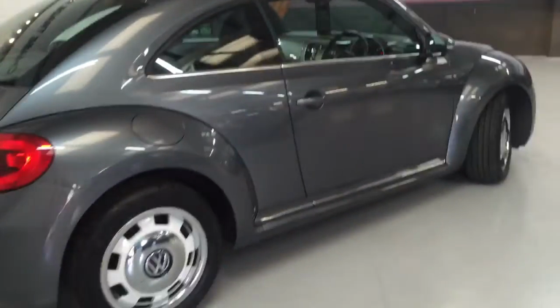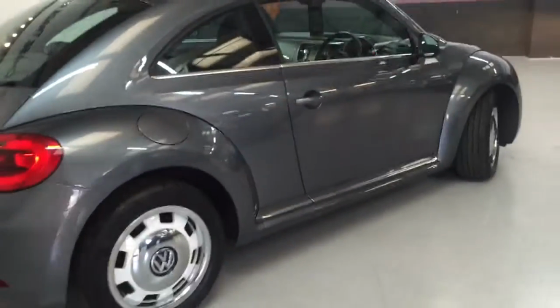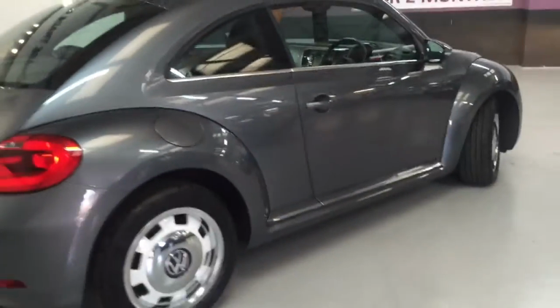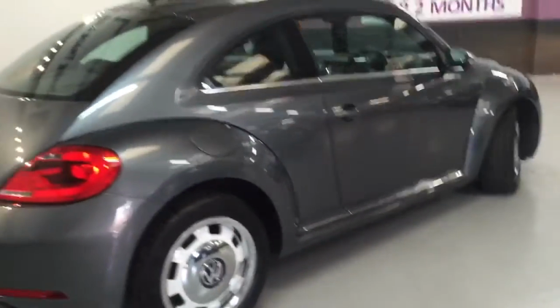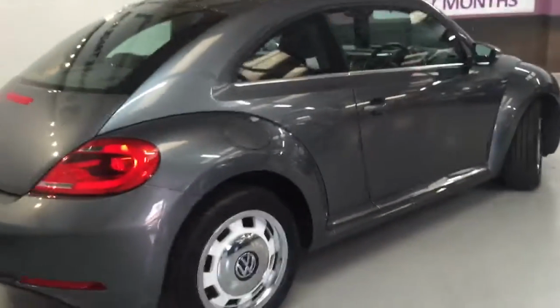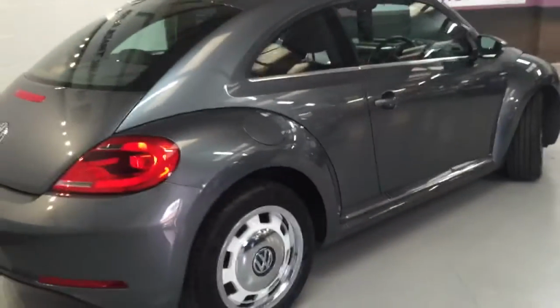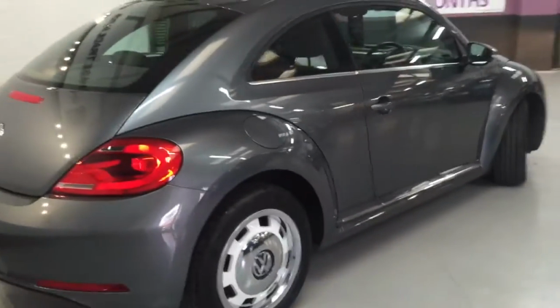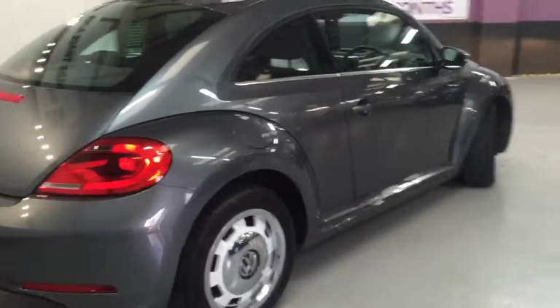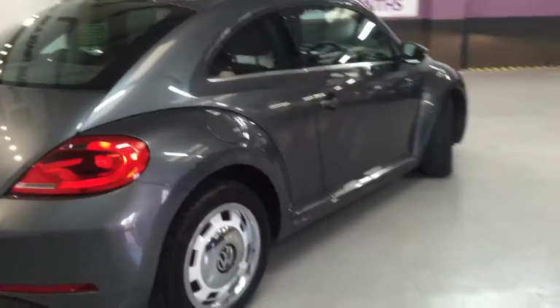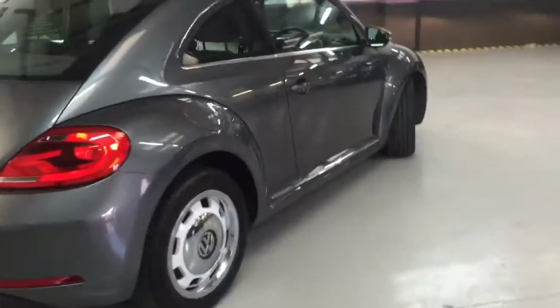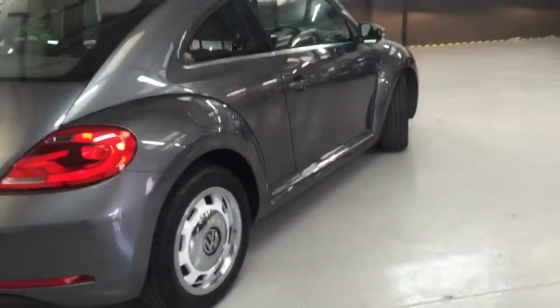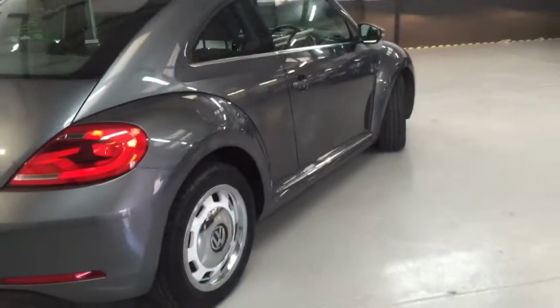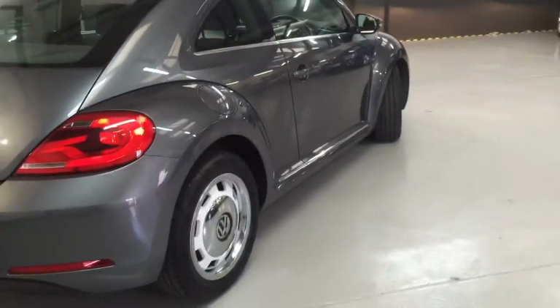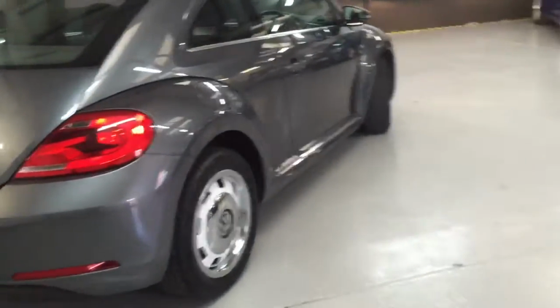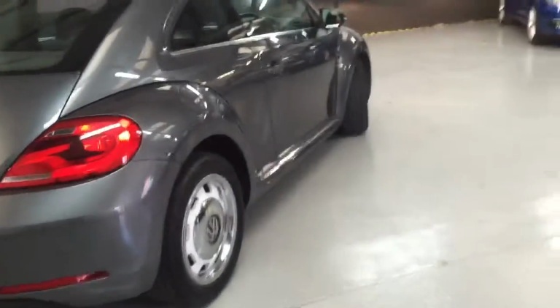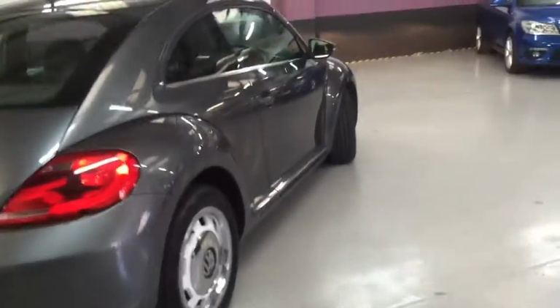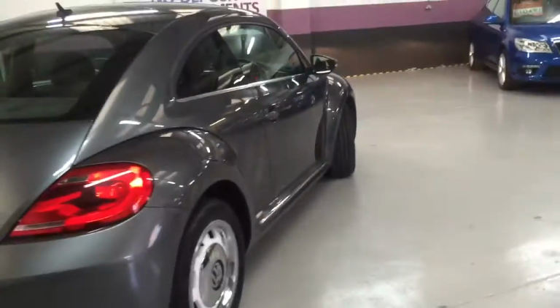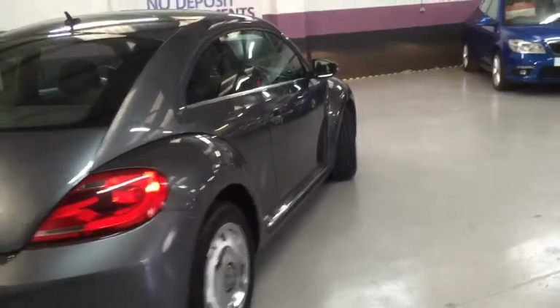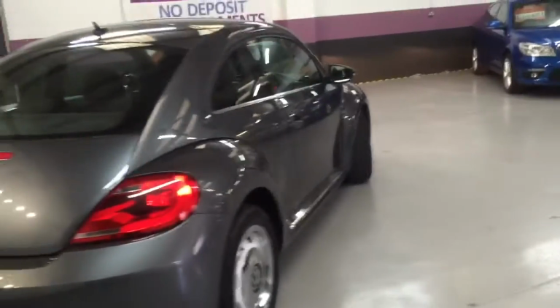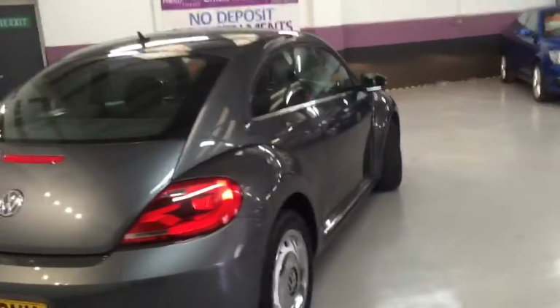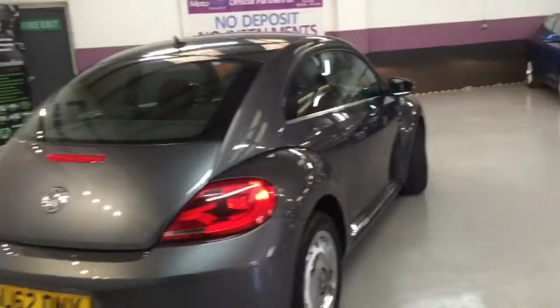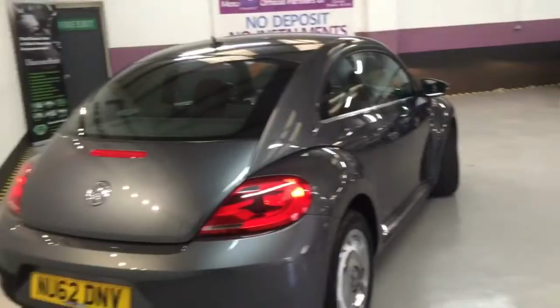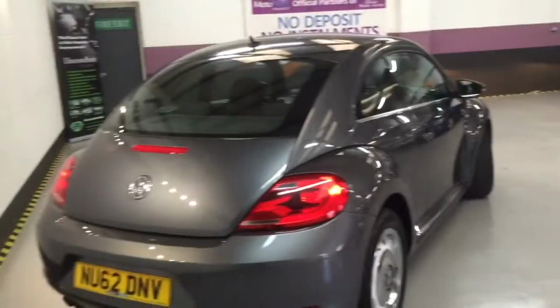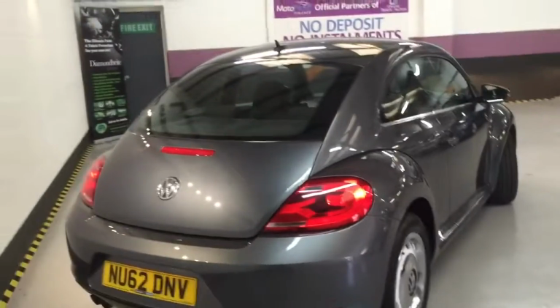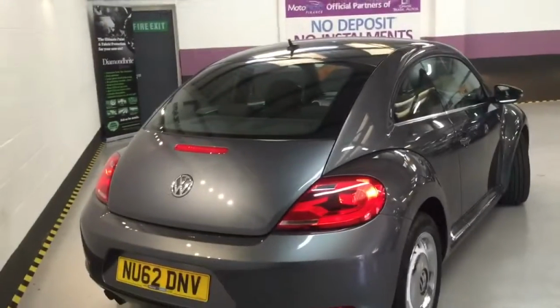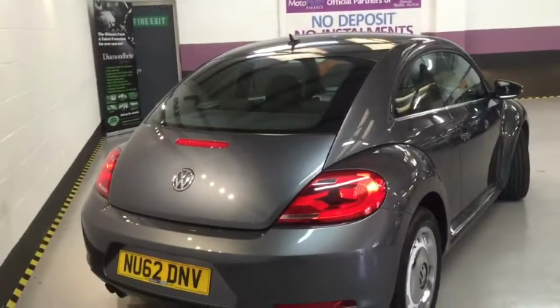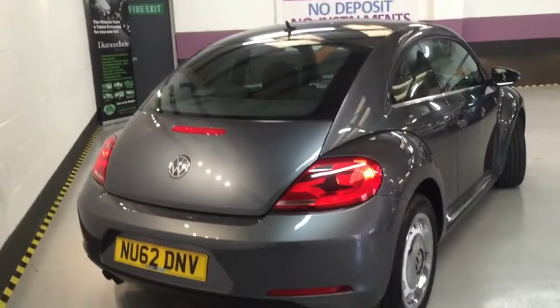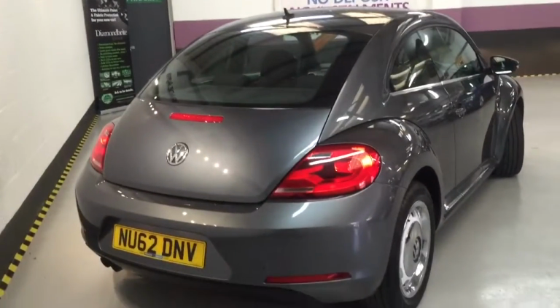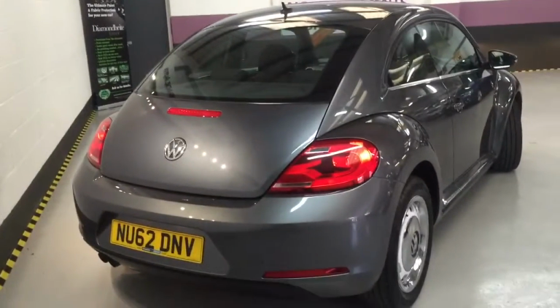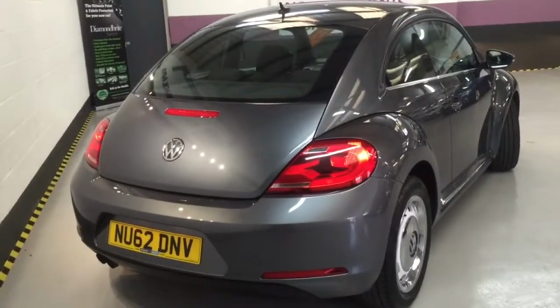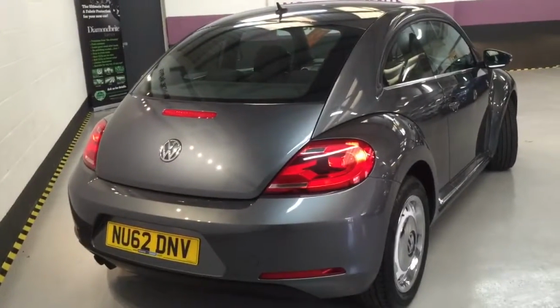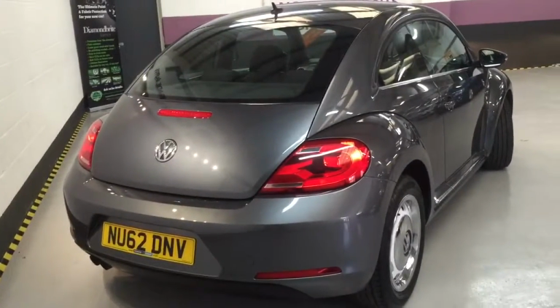It's in such good condition, full service history, with a slight tint to the windows as well. Twin exhaust out the back.